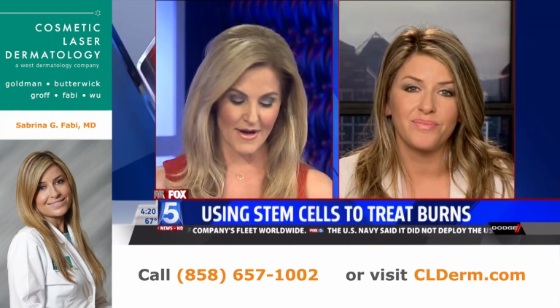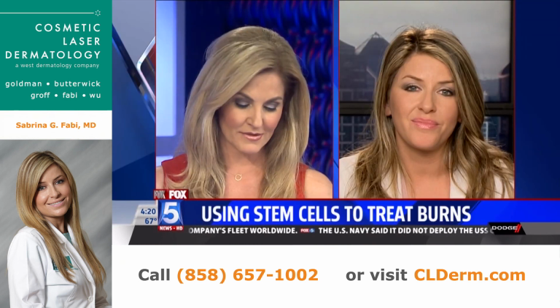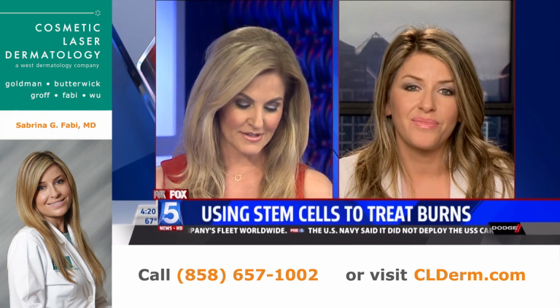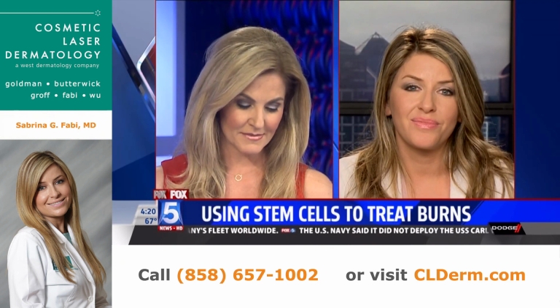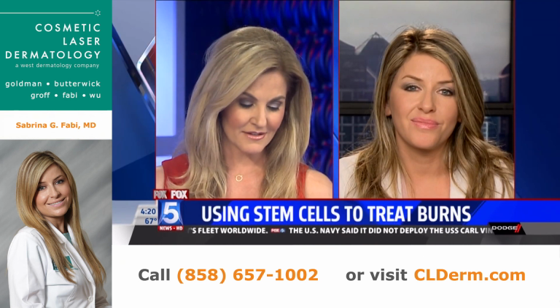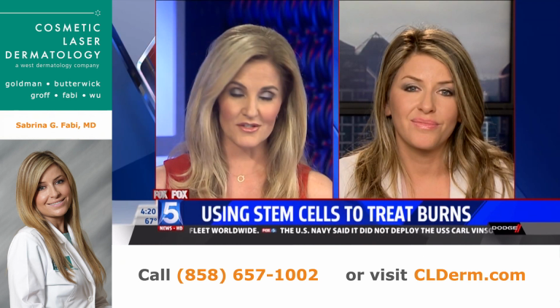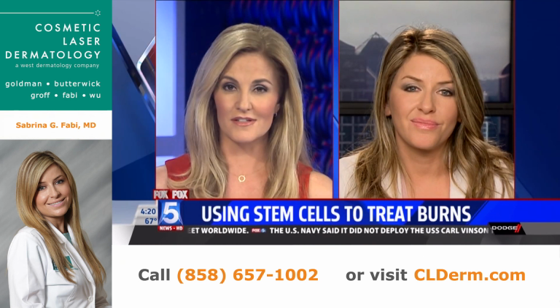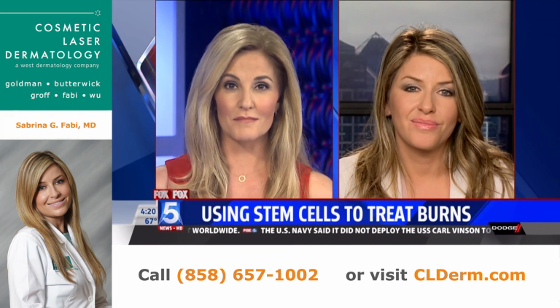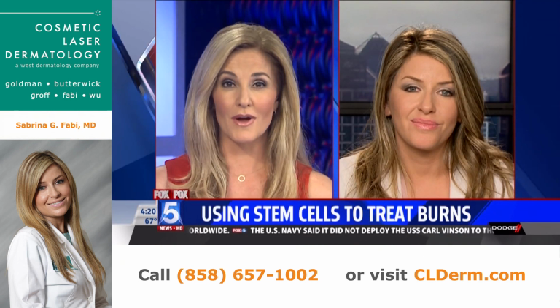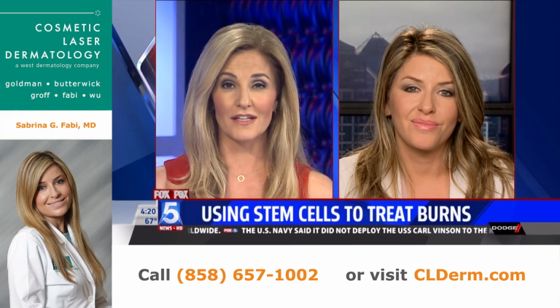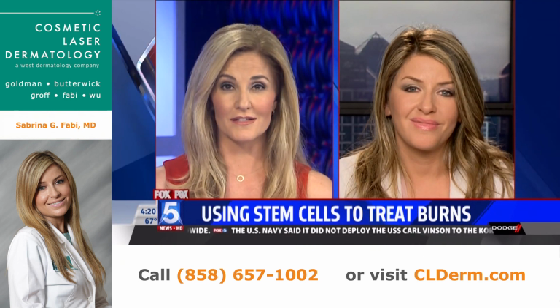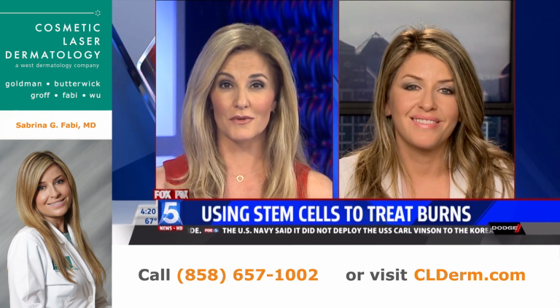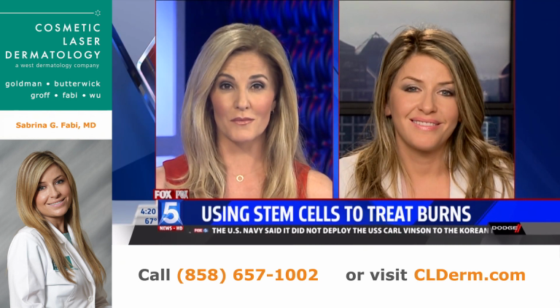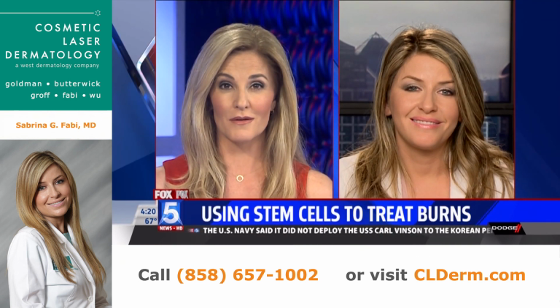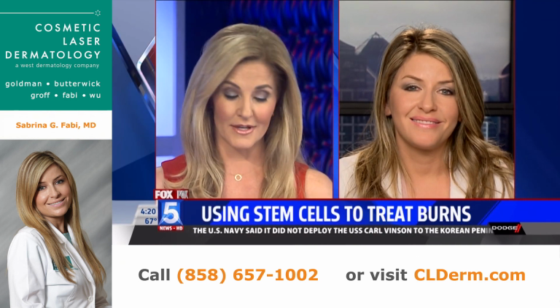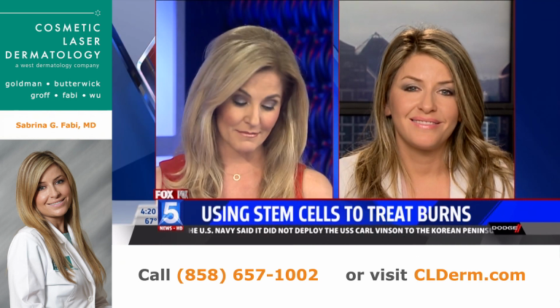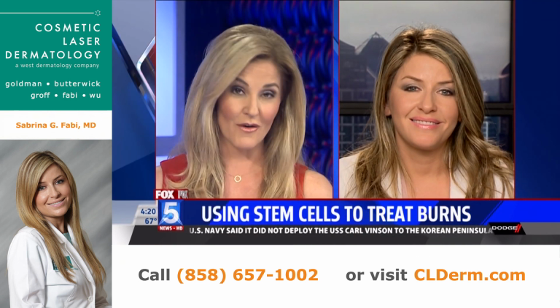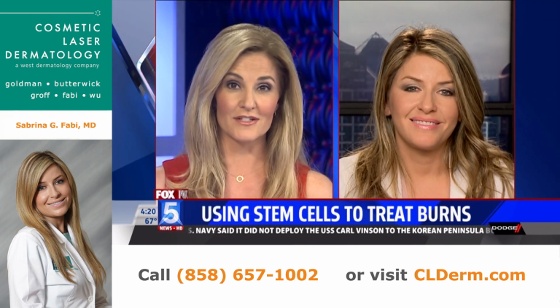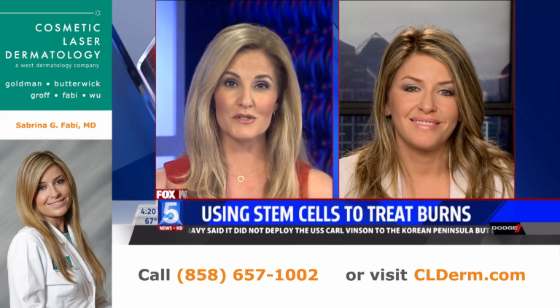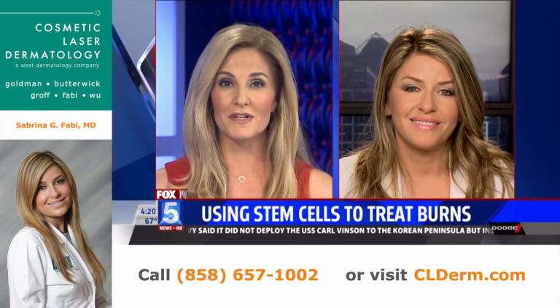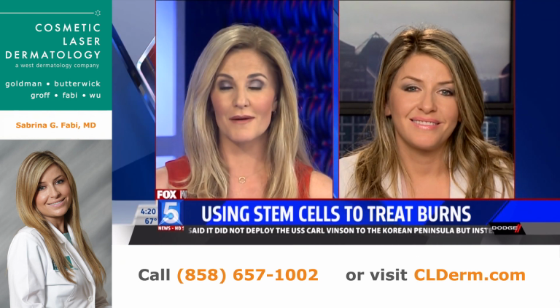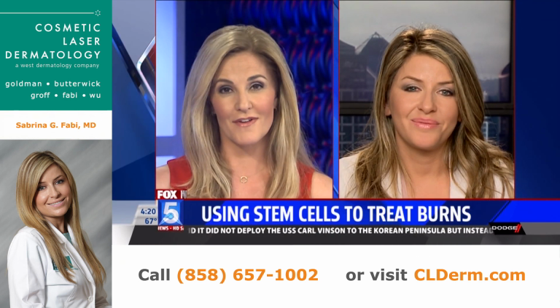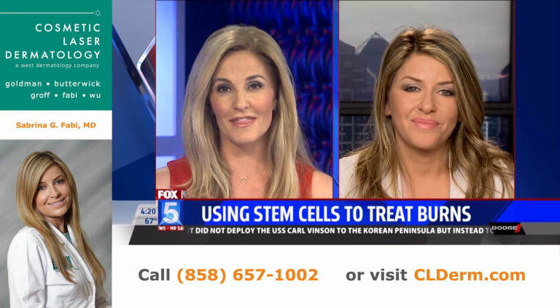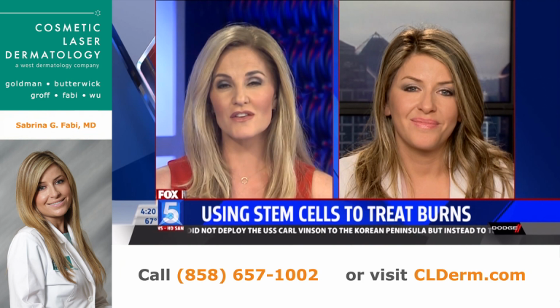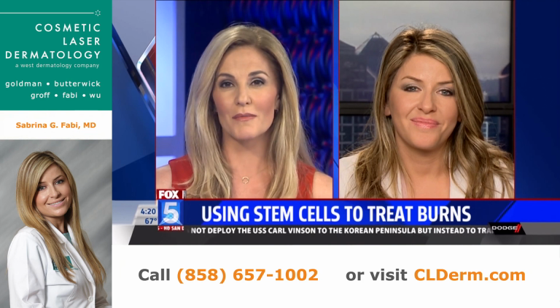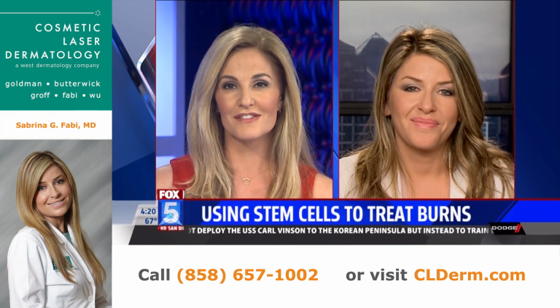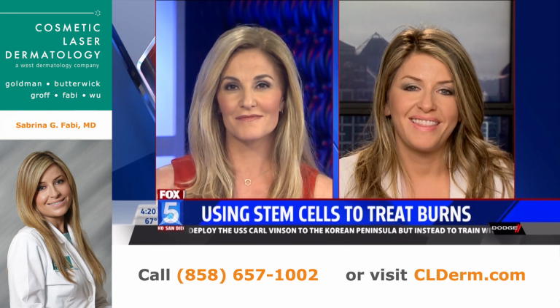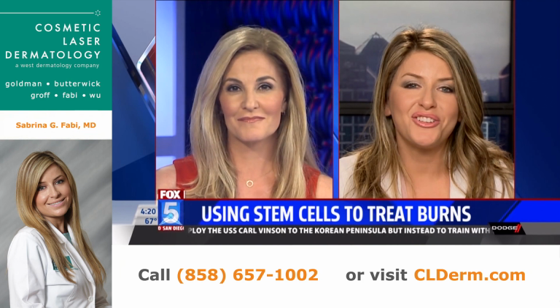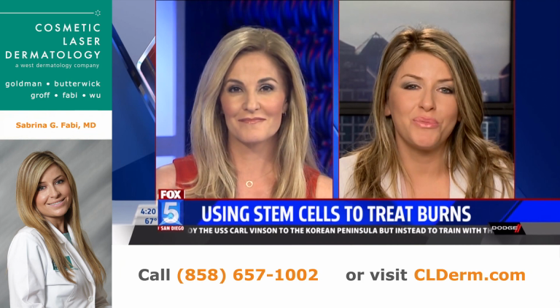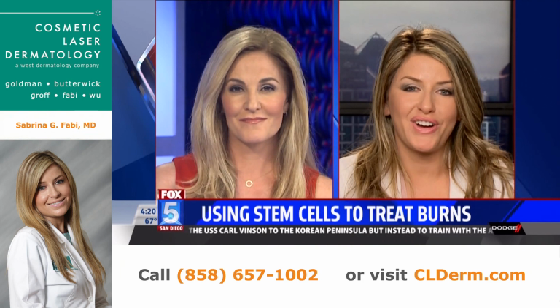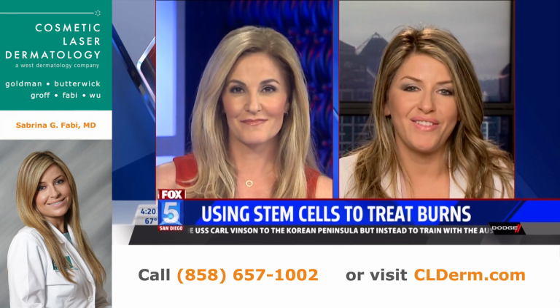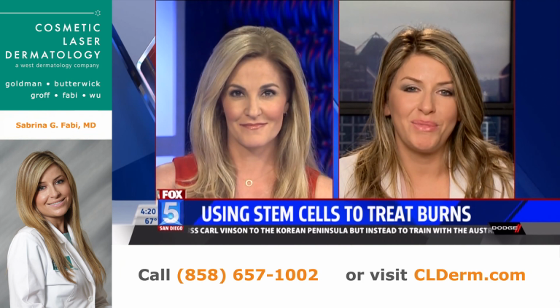Stem cell therapy is just miraculous — it's really something to see where it will end up going. Dr. Sabrina Fabi, thank you so much. Thank you so much for having me.